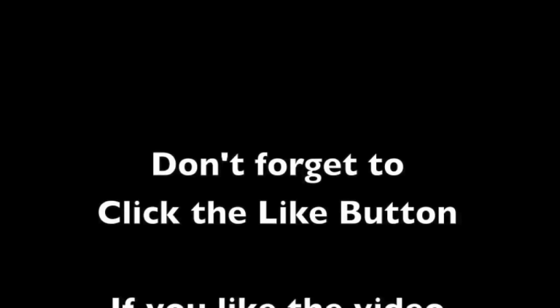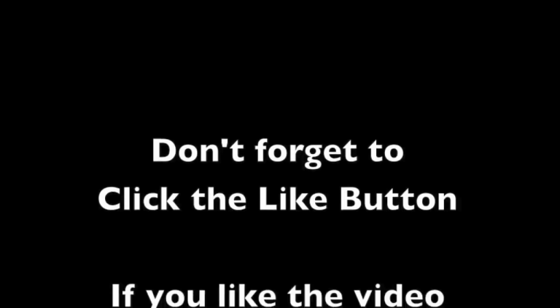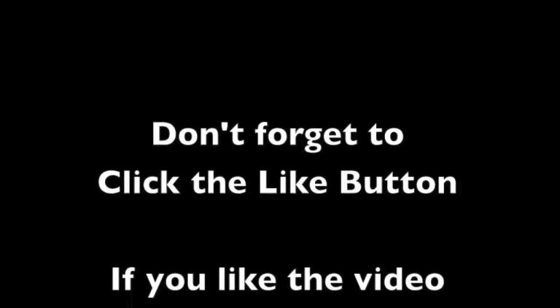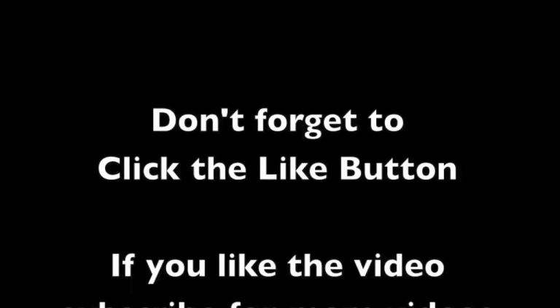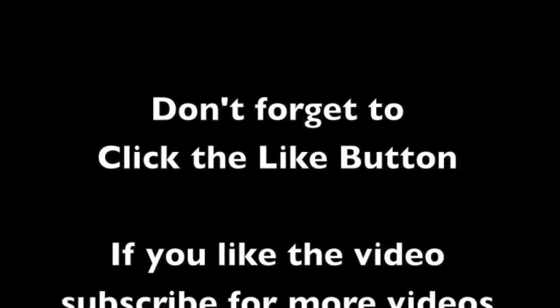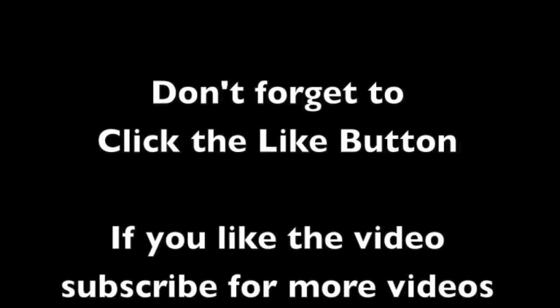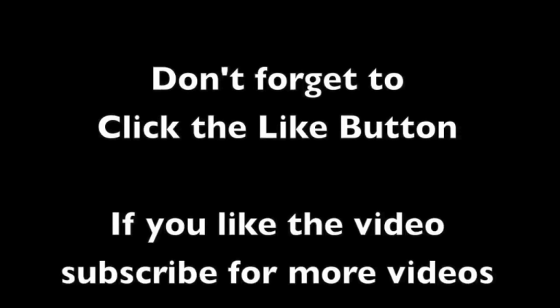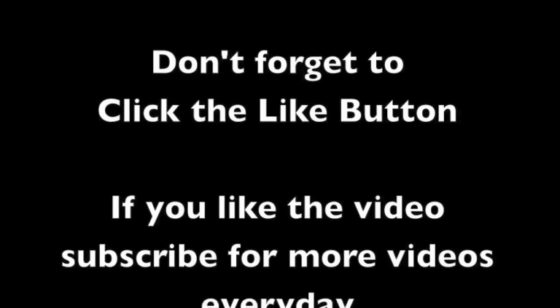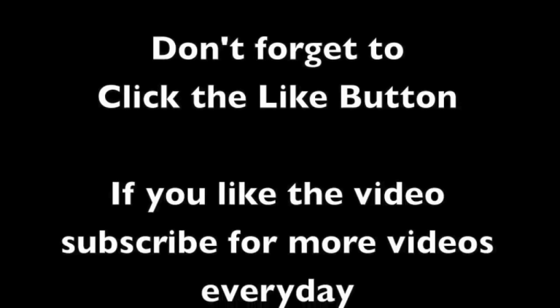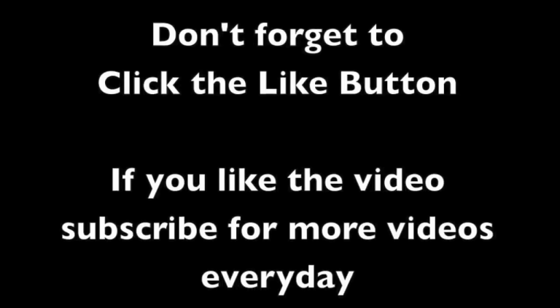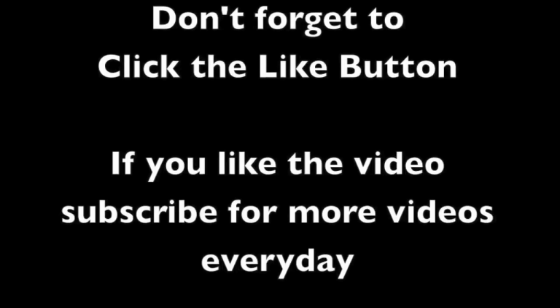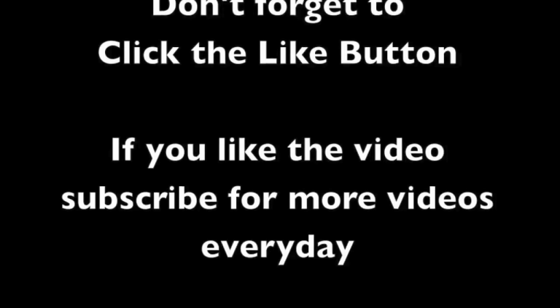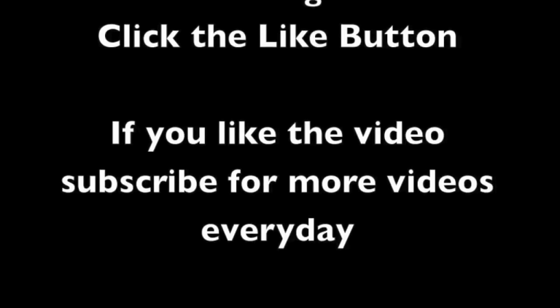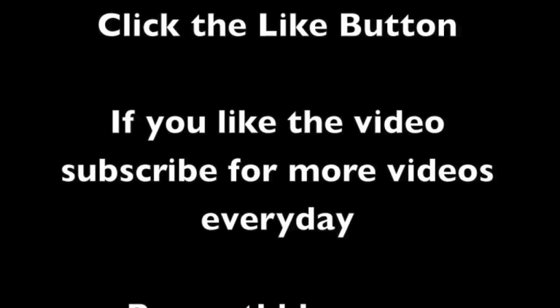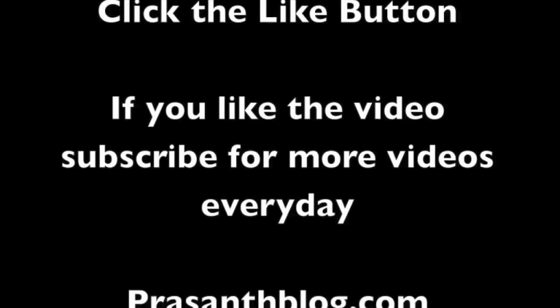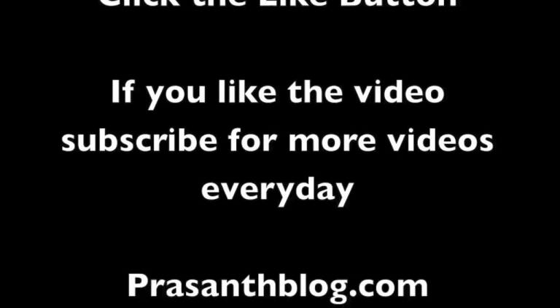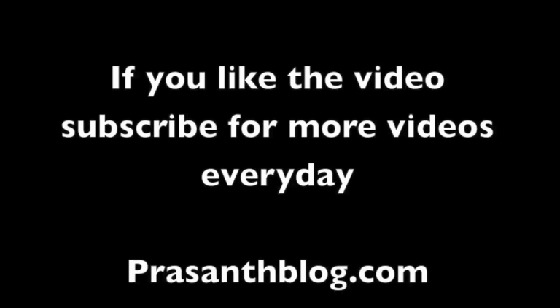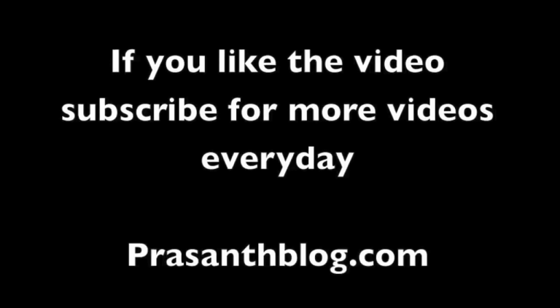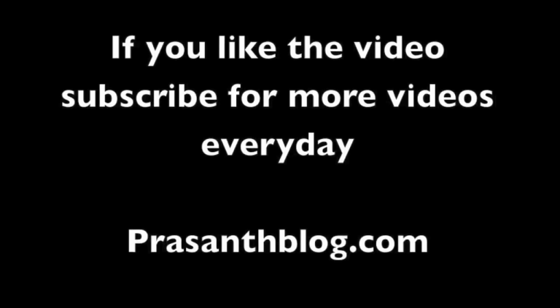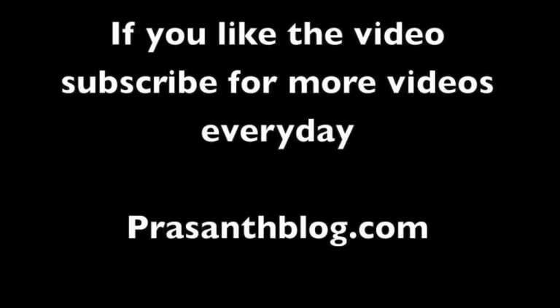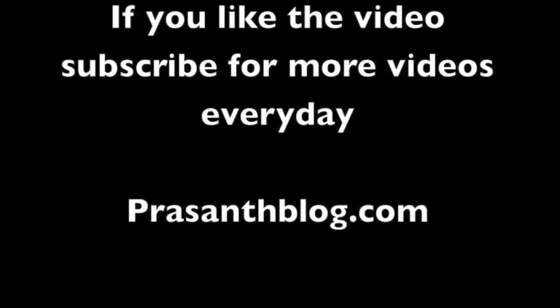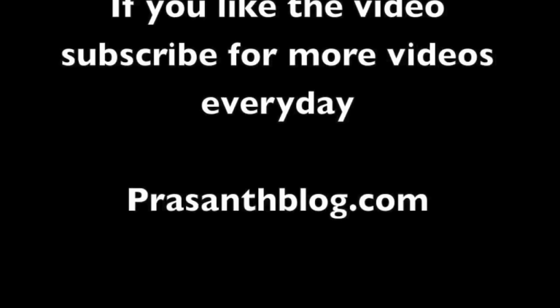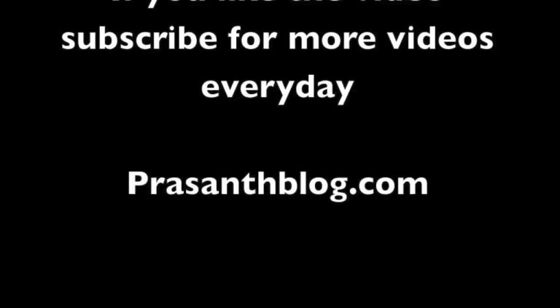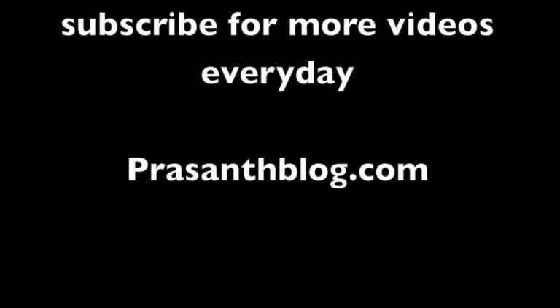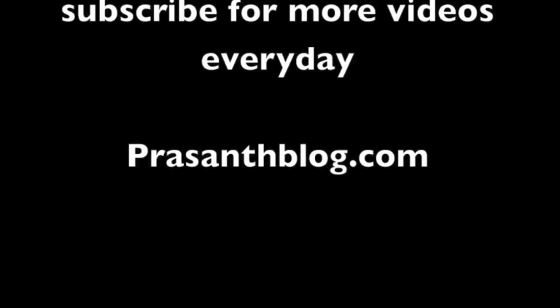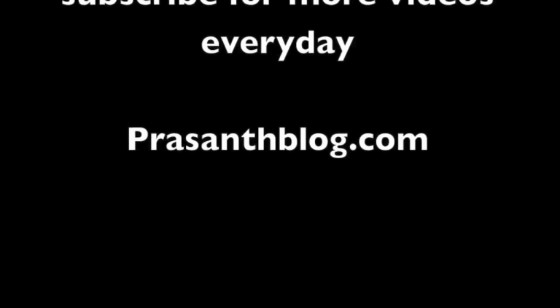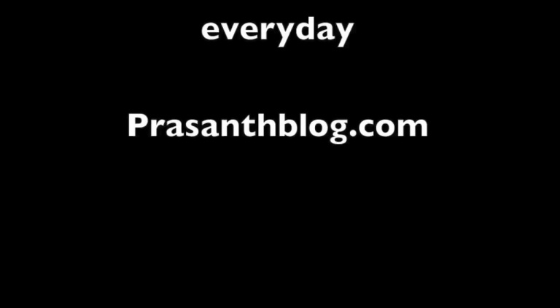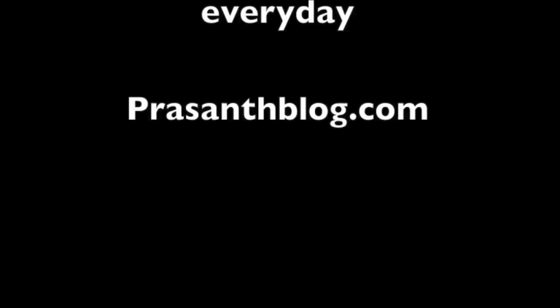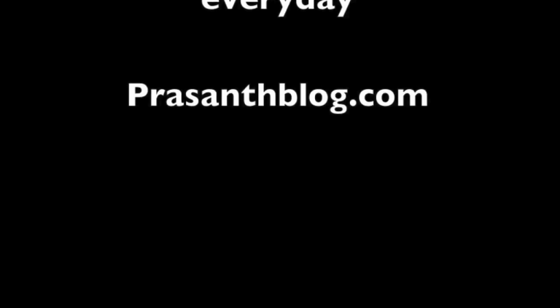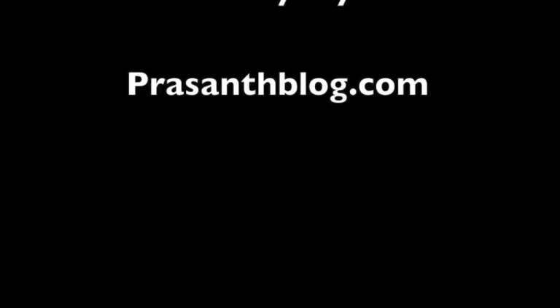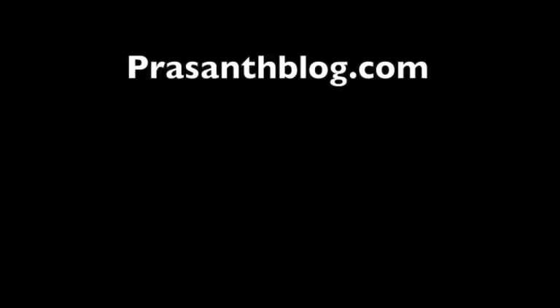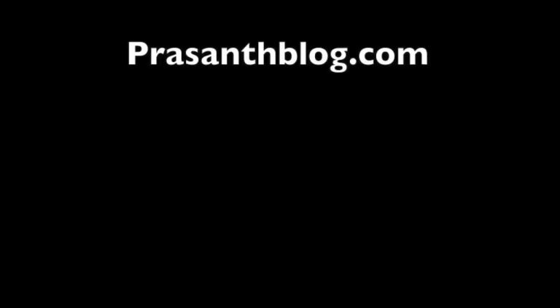It costs around 250 rupees, or around 5 dollars. Check it out! Thank you for watching the video — don't forget to click the like button and subscribe to get more videos every day.